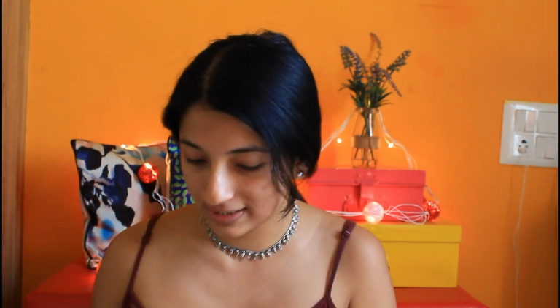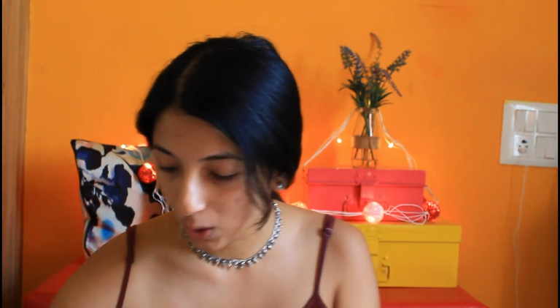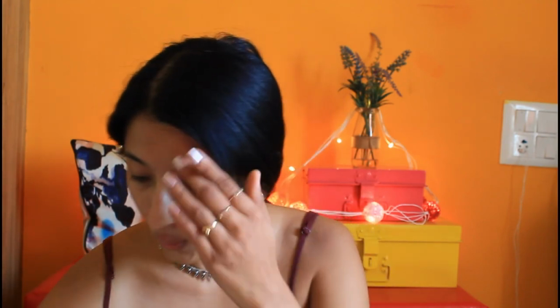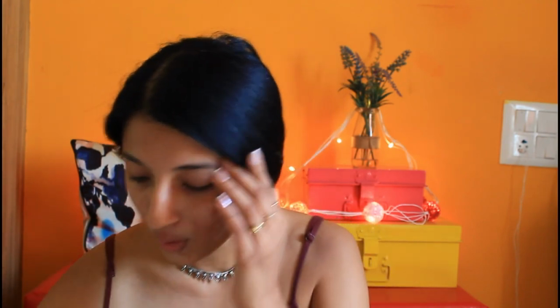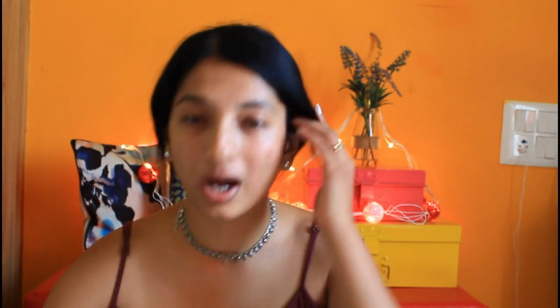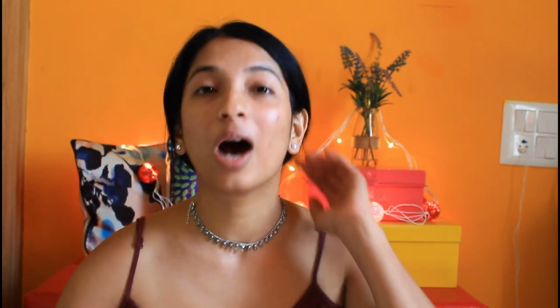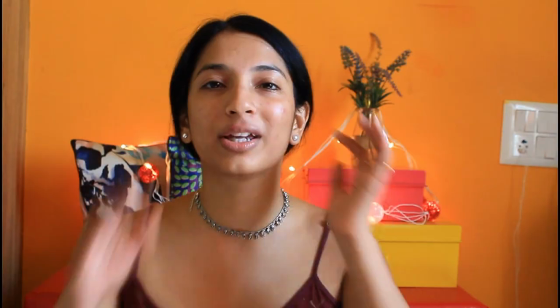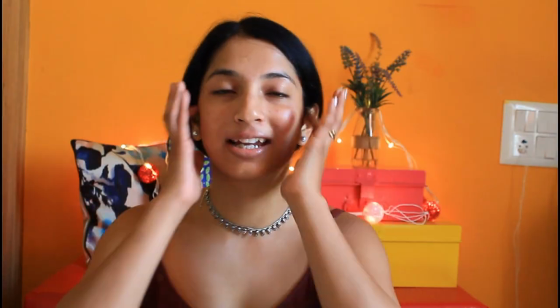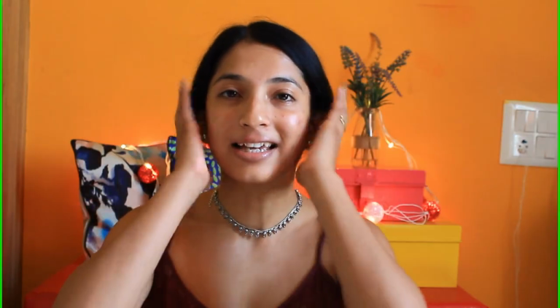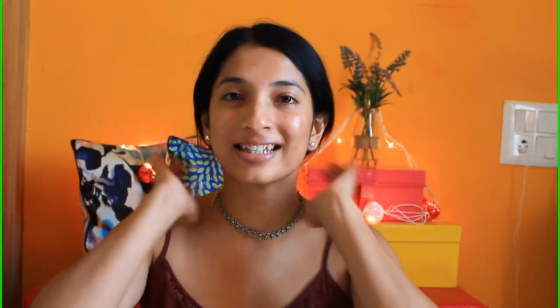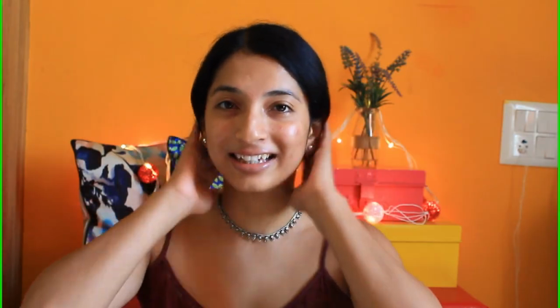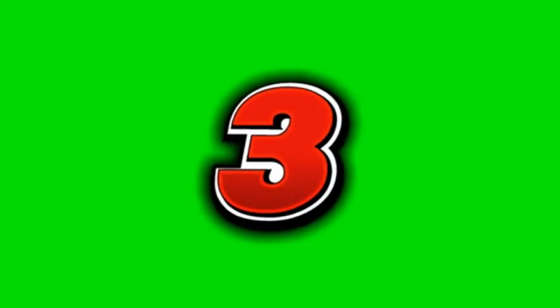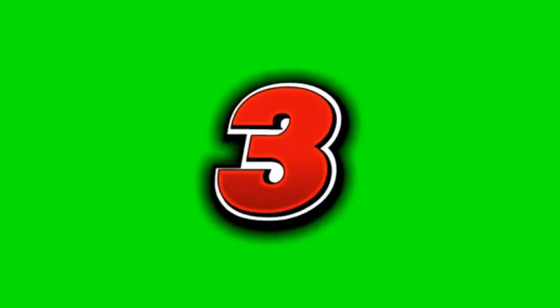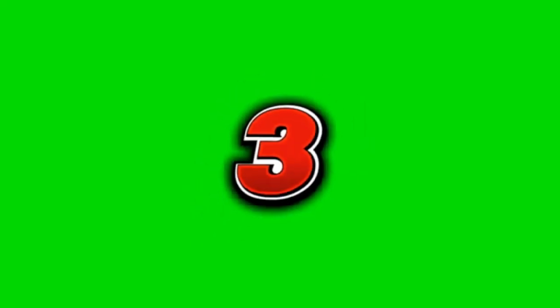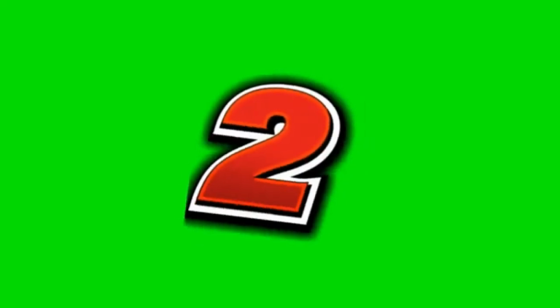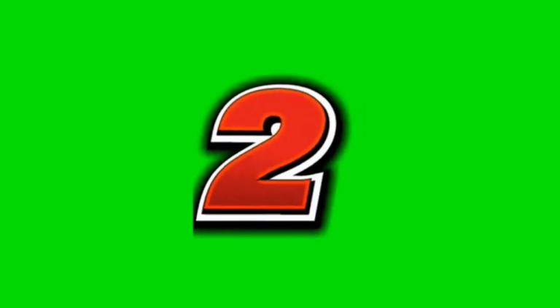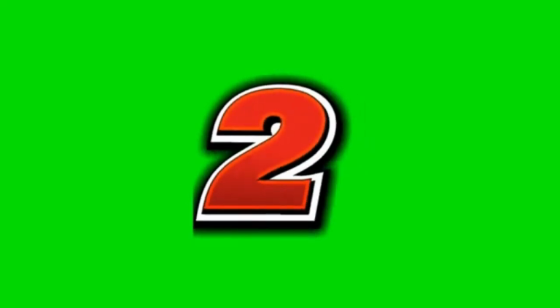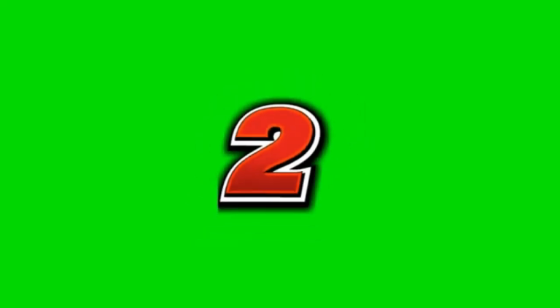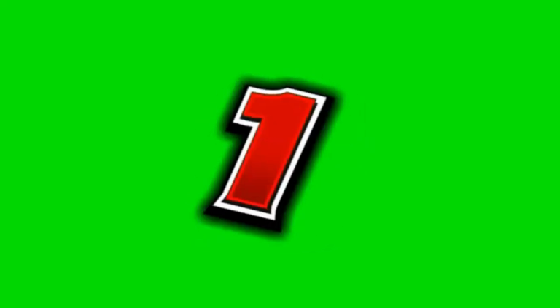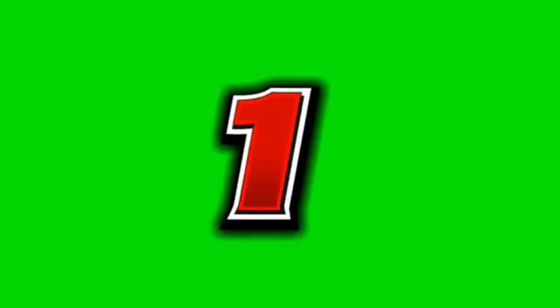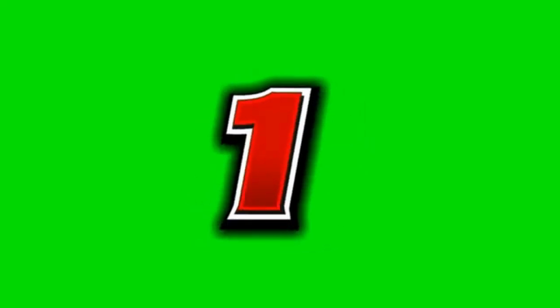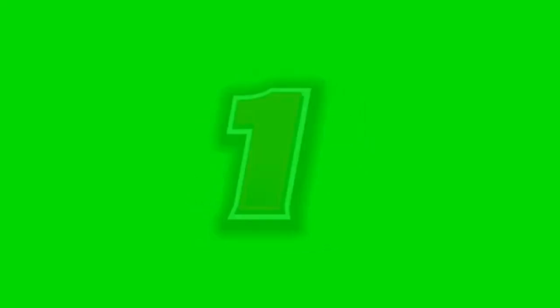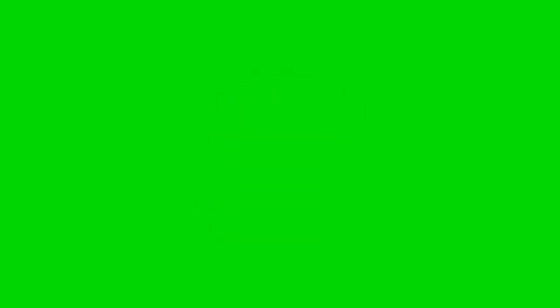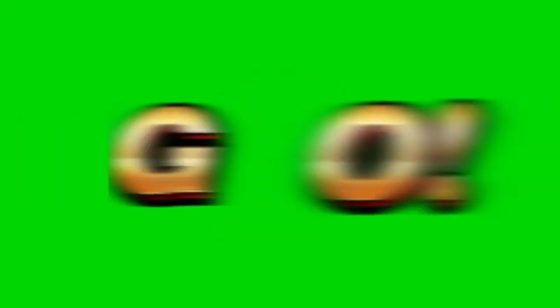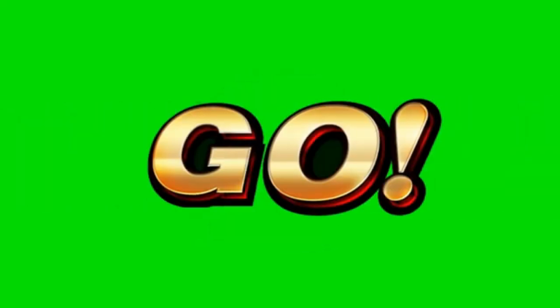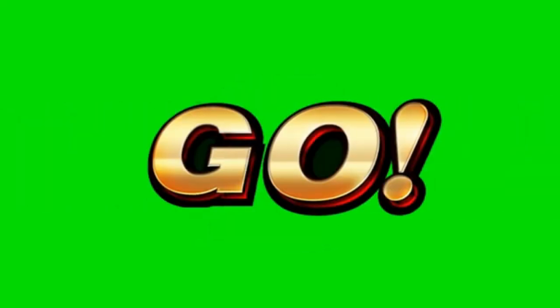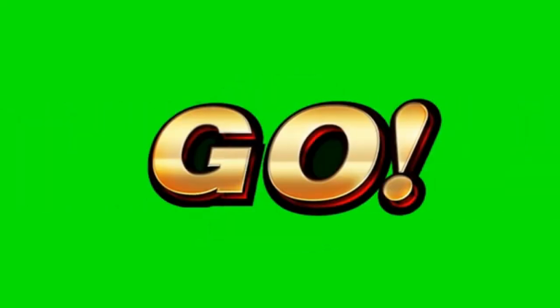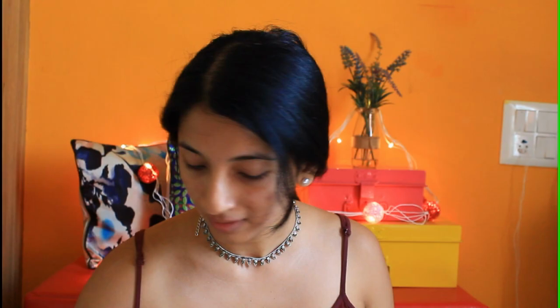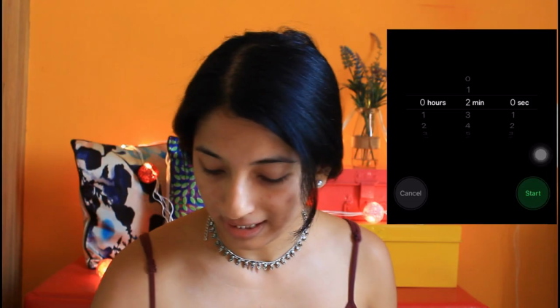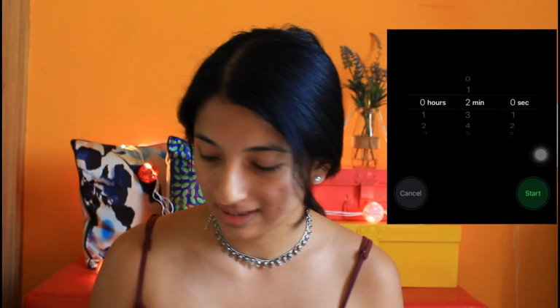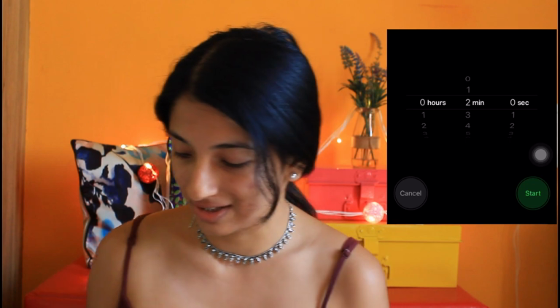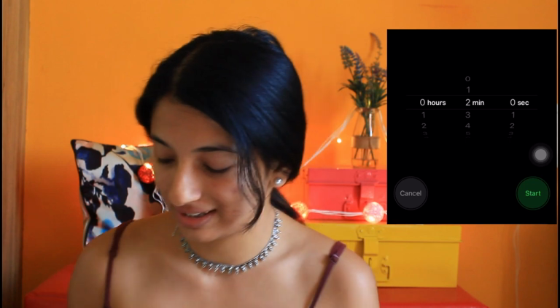Are we ready guys? 3, 2, 1, GO! And we've started.